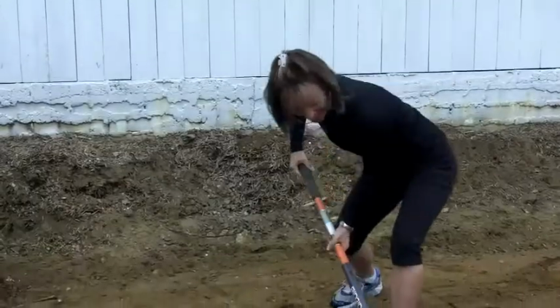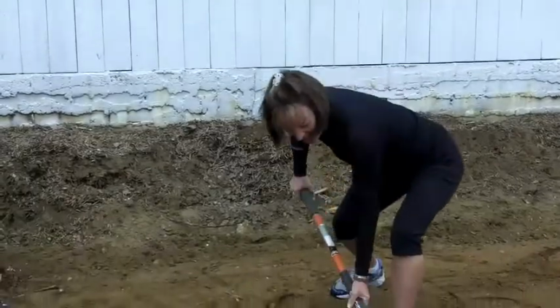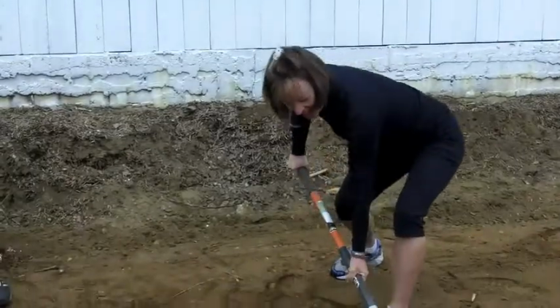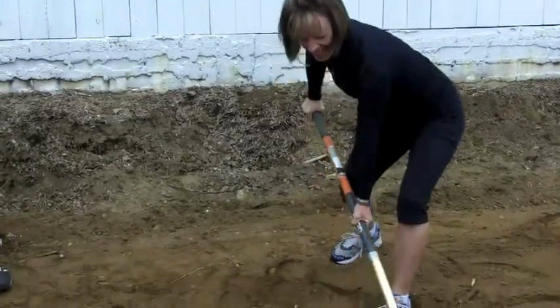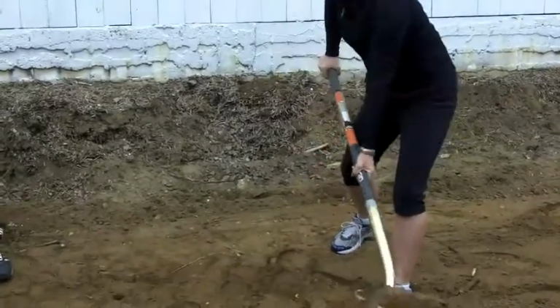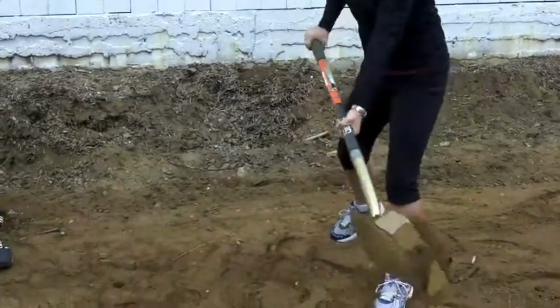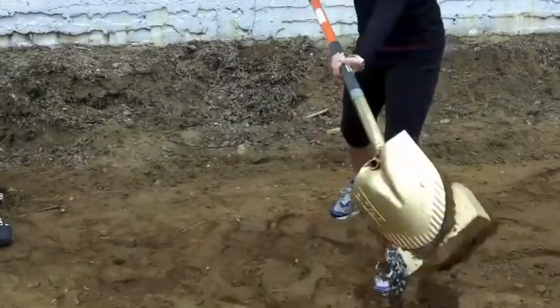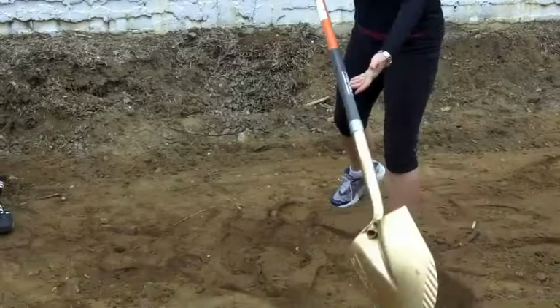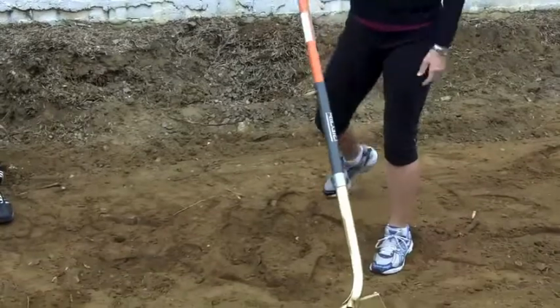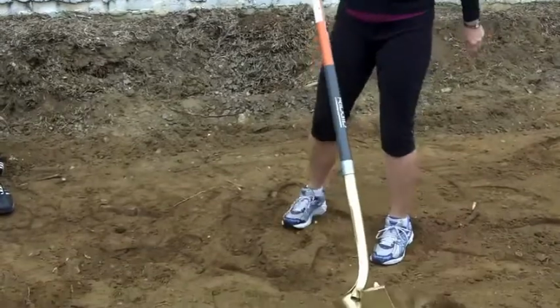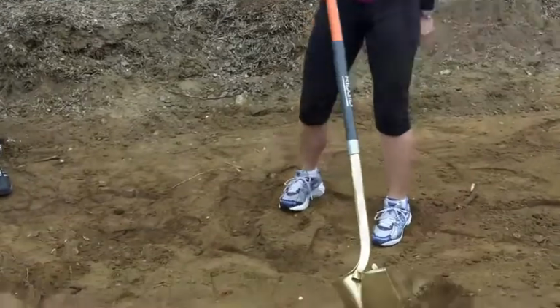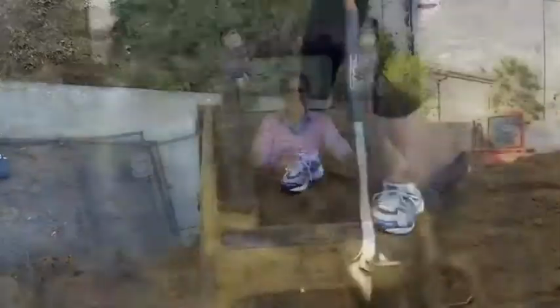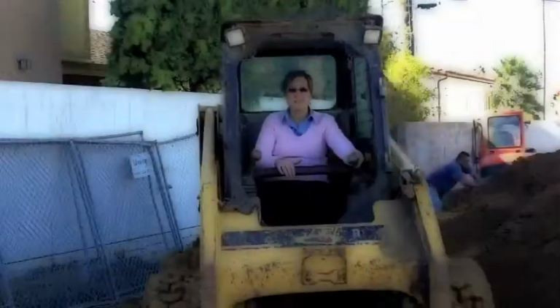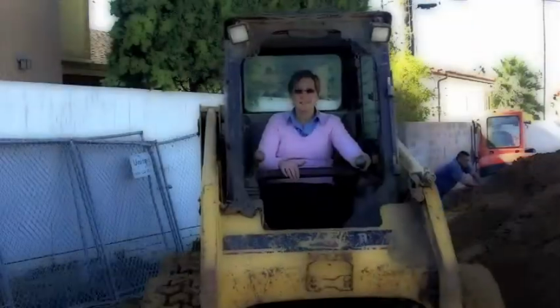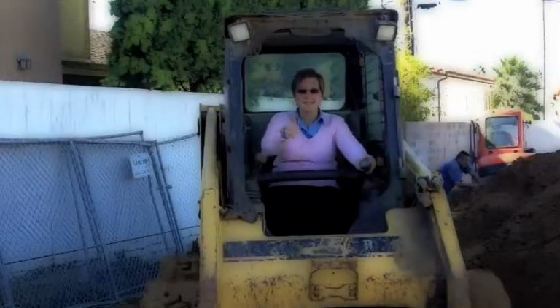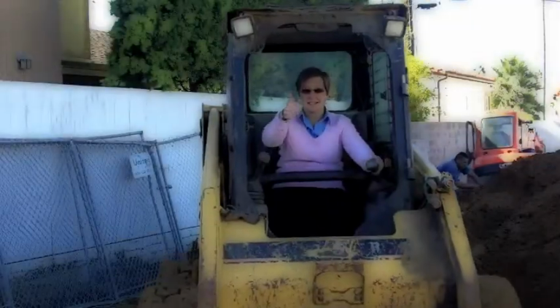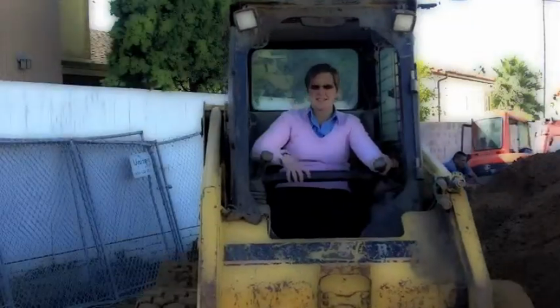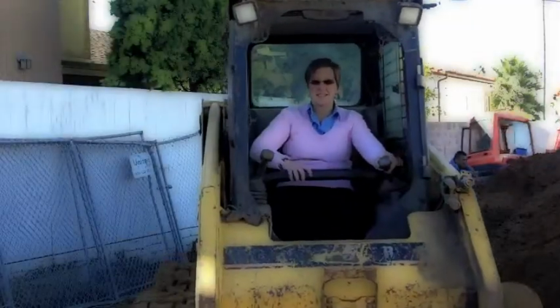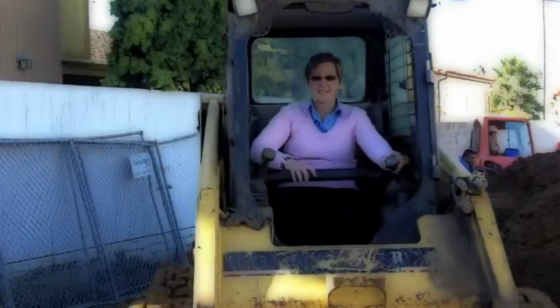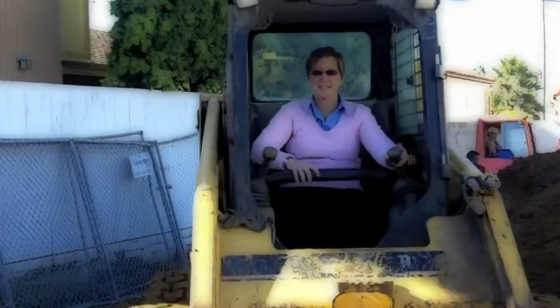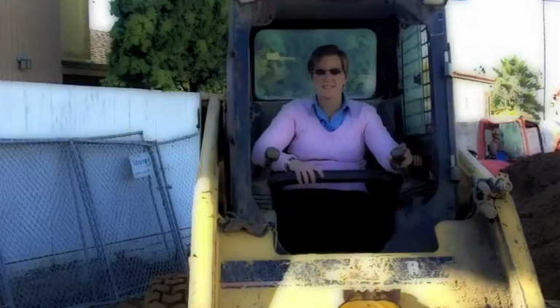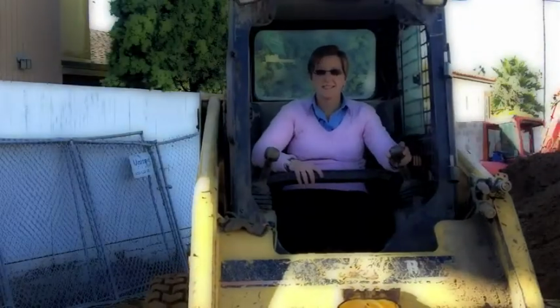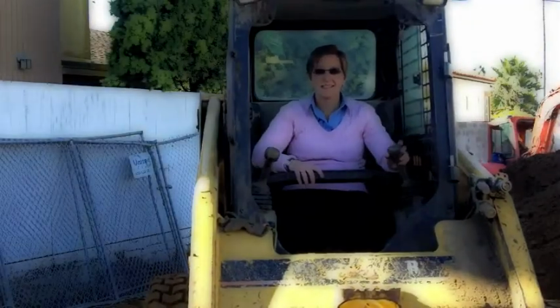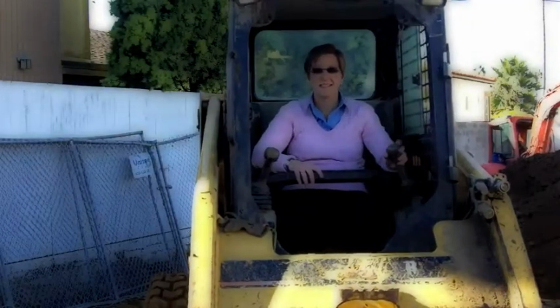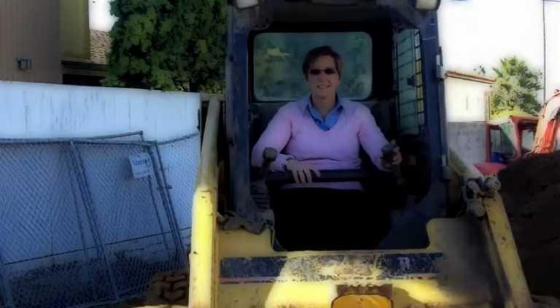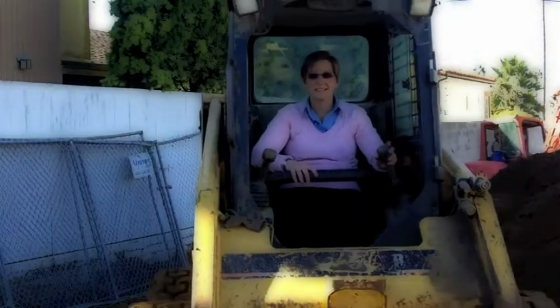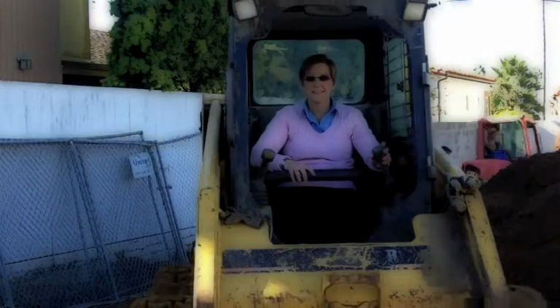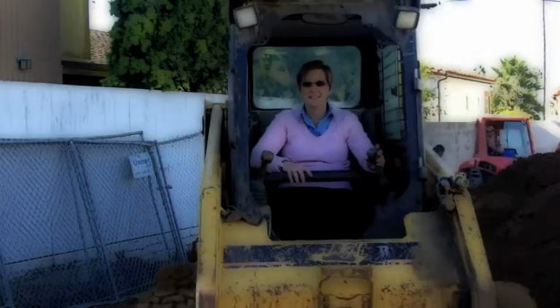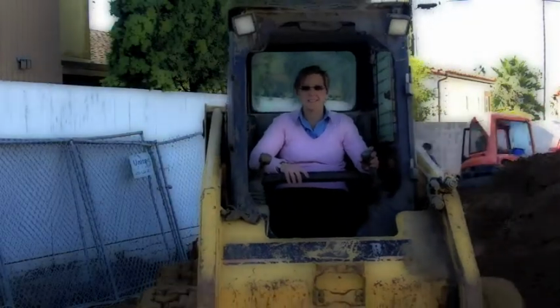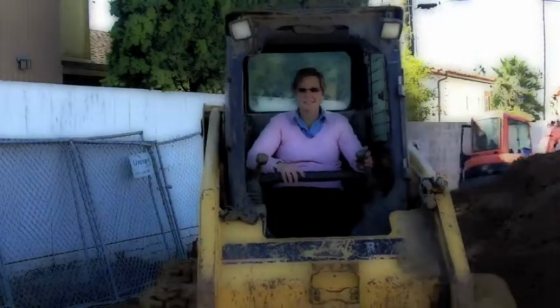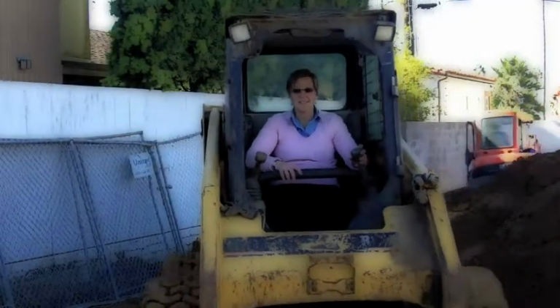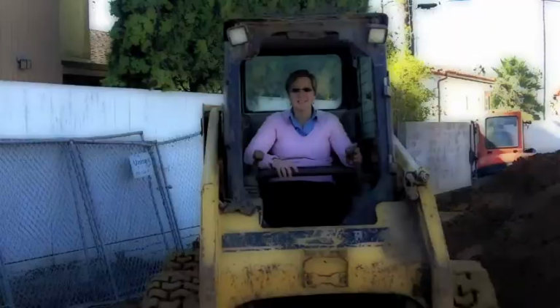As phase one demolition ended, homeowners Joe and Mary broke ground for their new home. Stay tuned to At Home San Diego Live for more episodes of Ground Up.